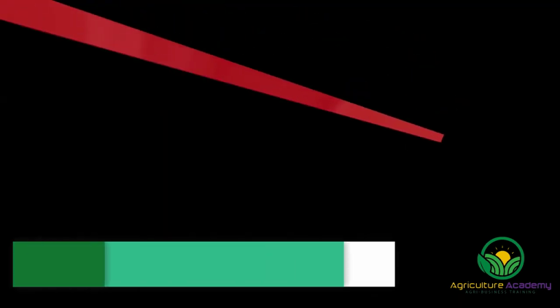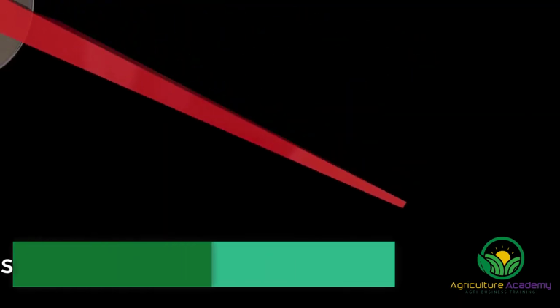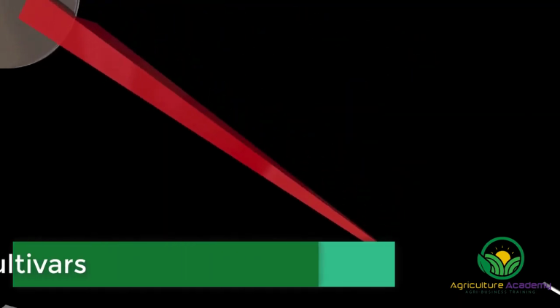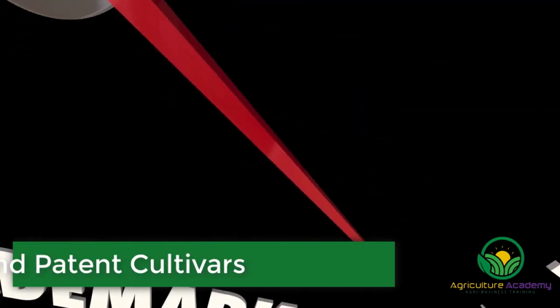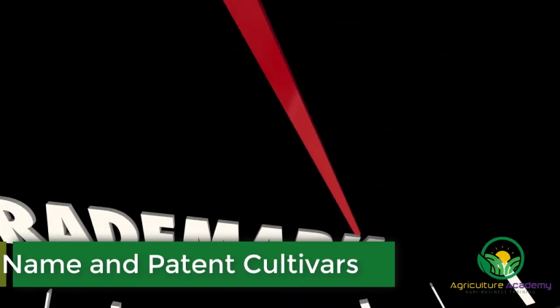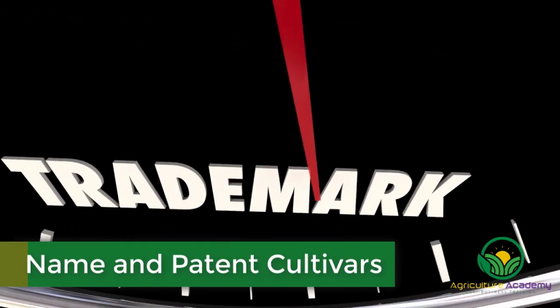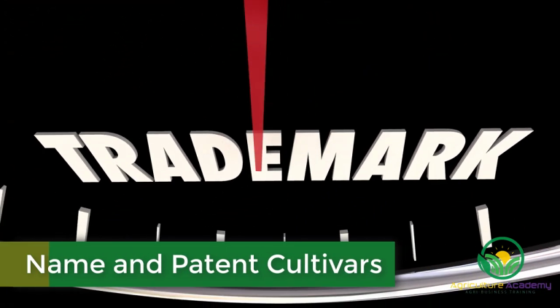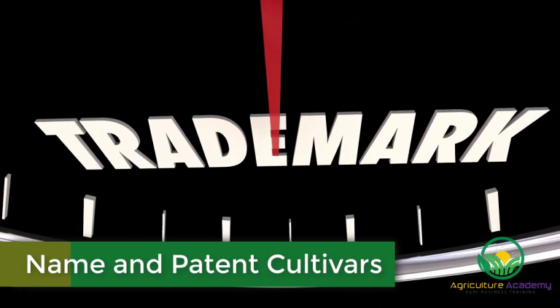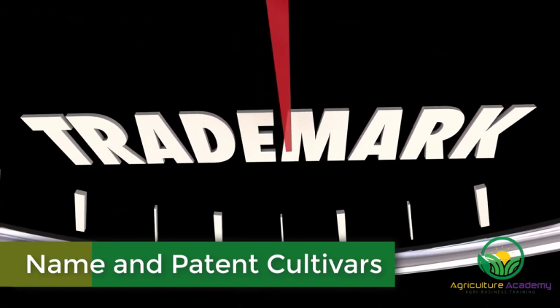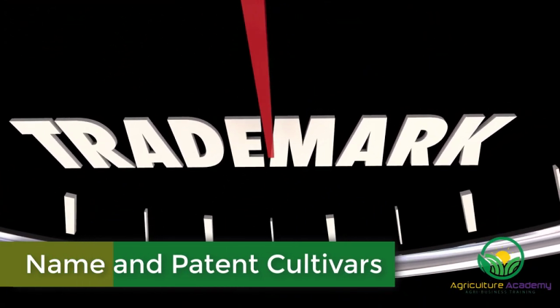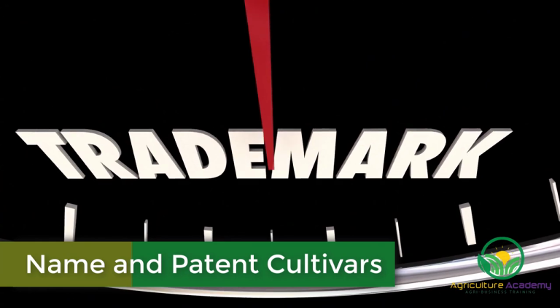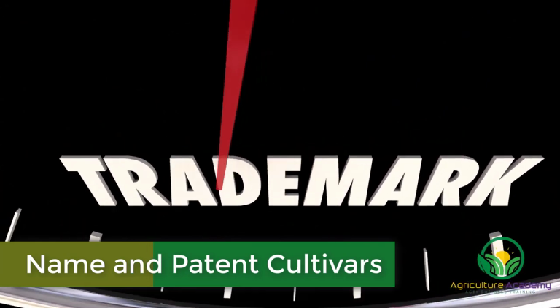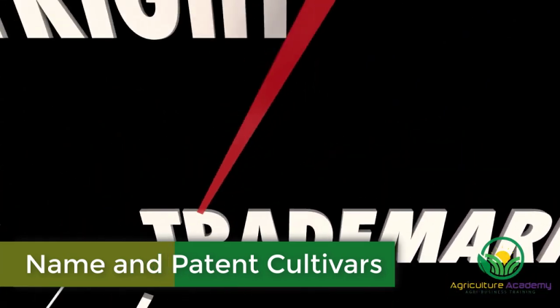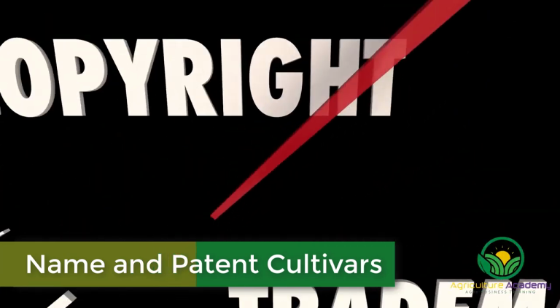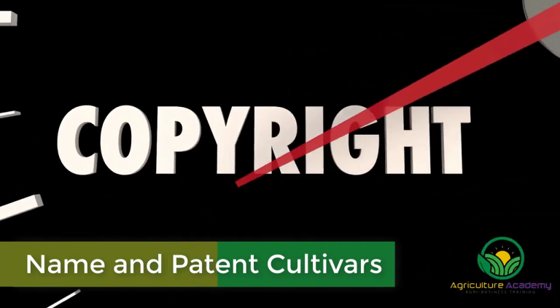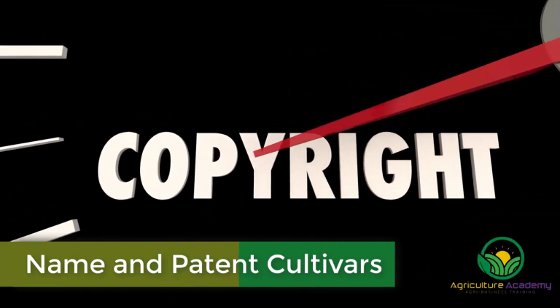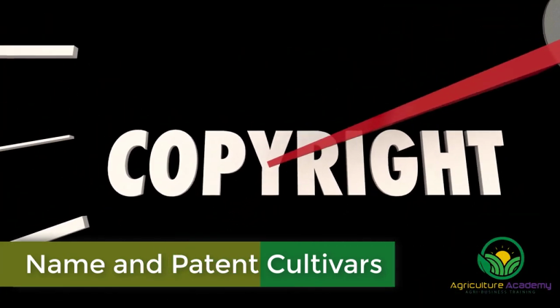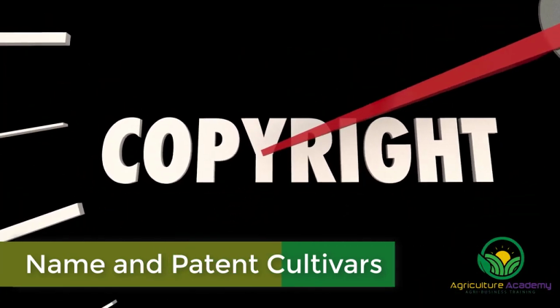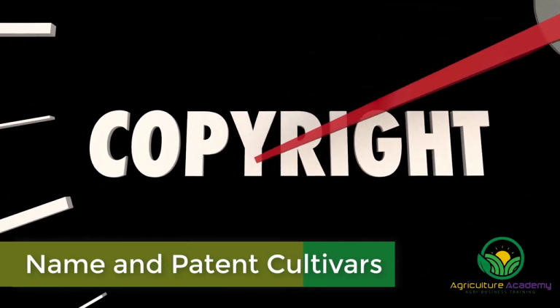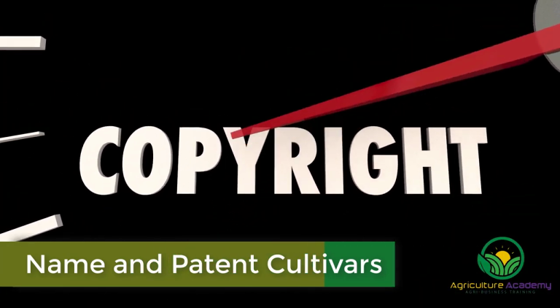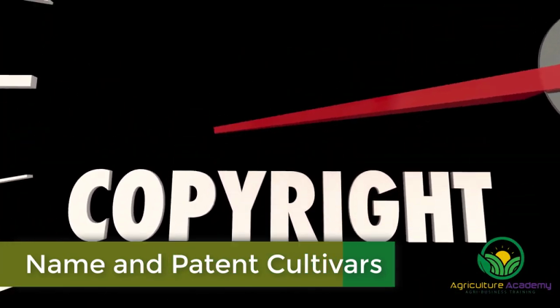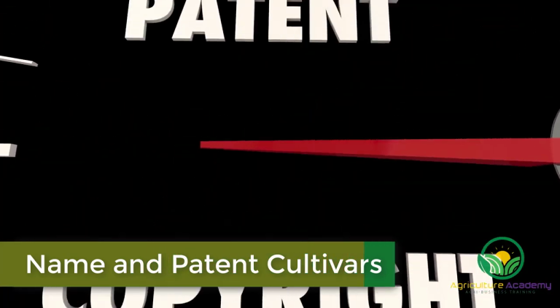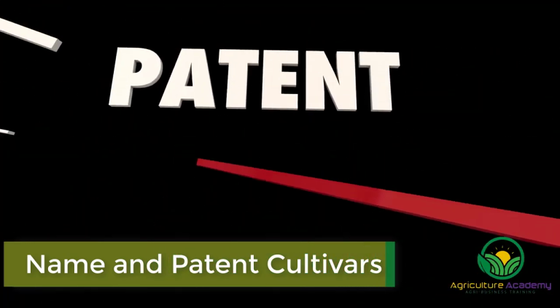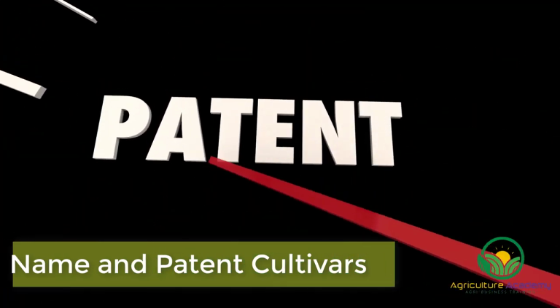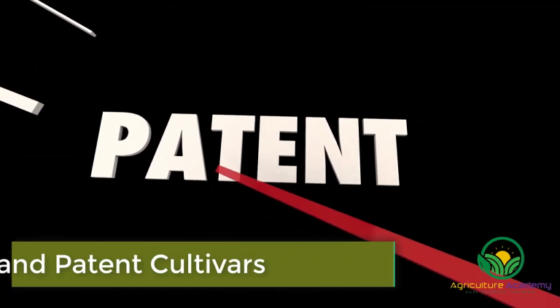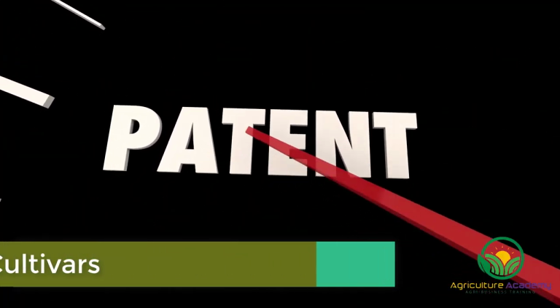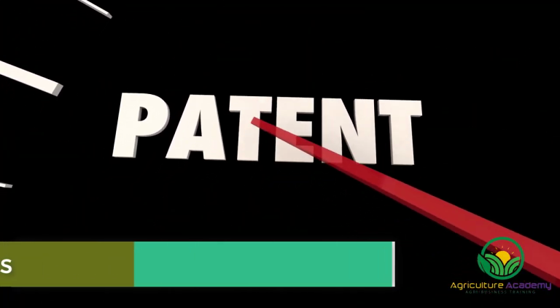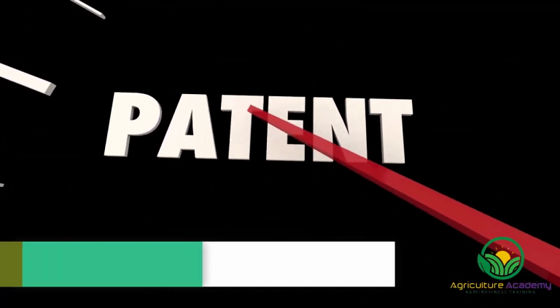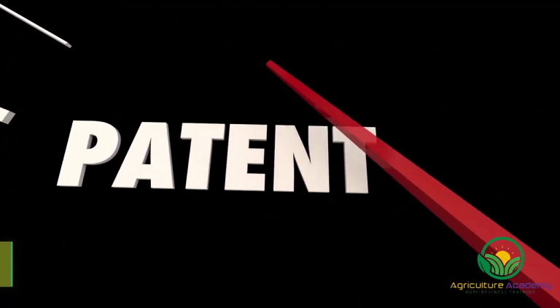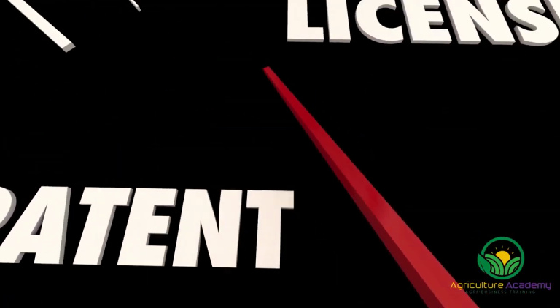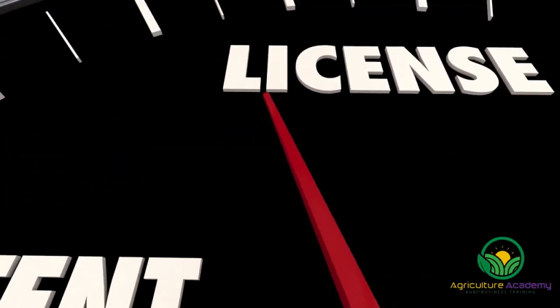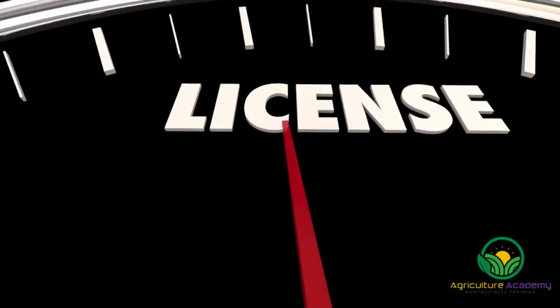Finally, after the breeder has selected the best cultivars, they are named and patented. The patents often only last six years.